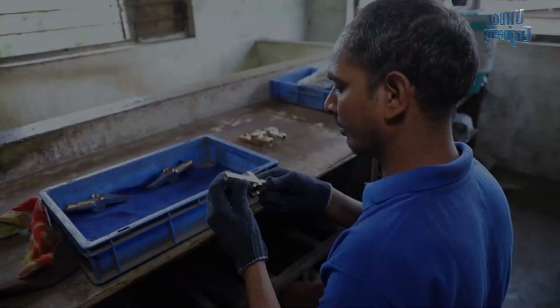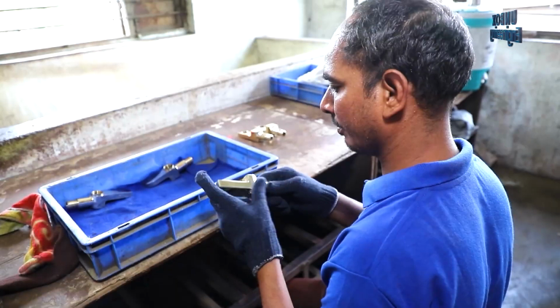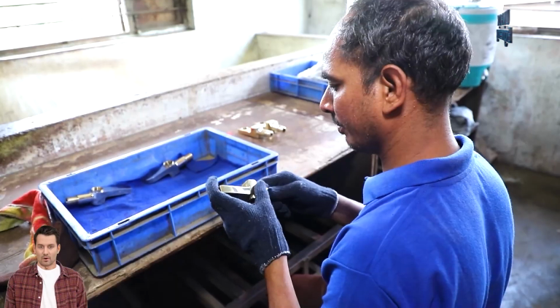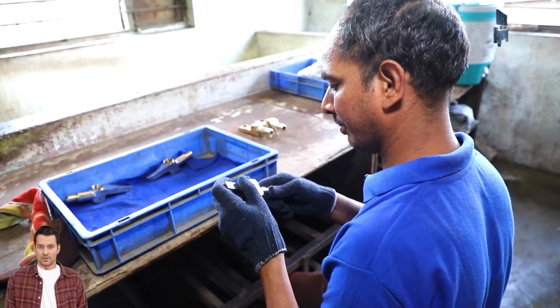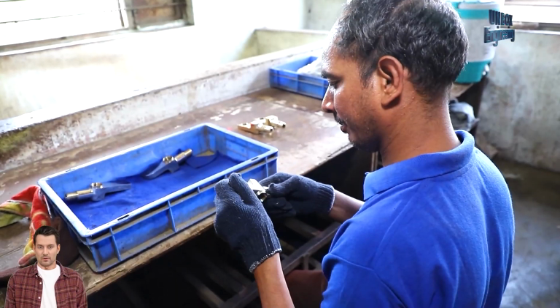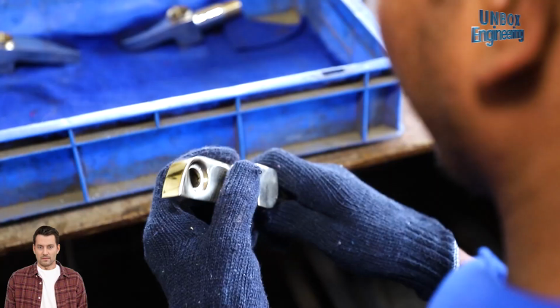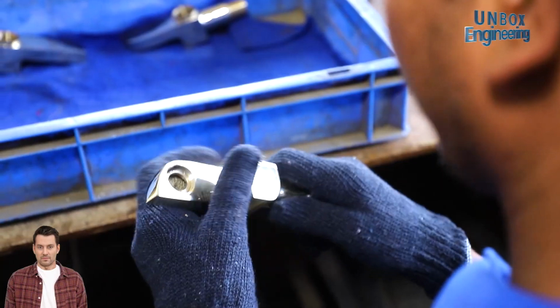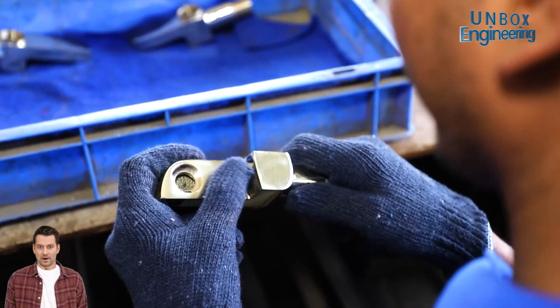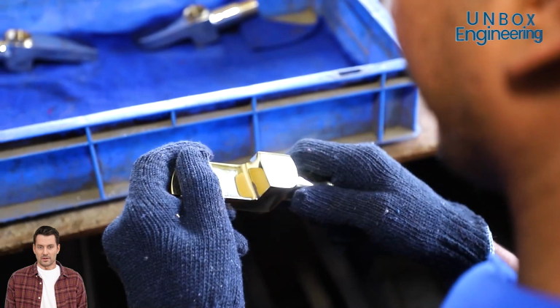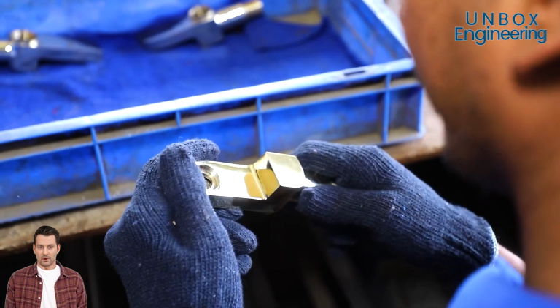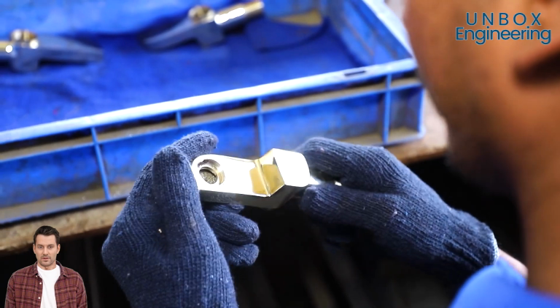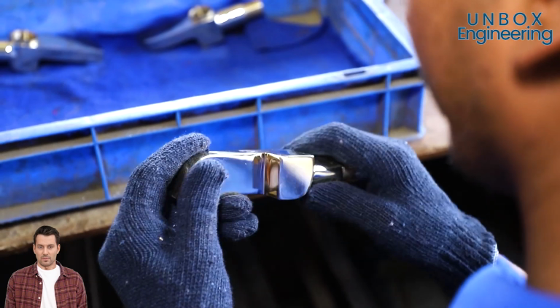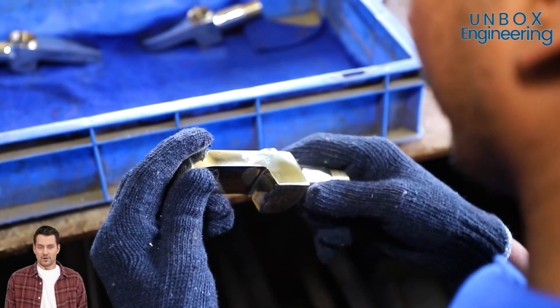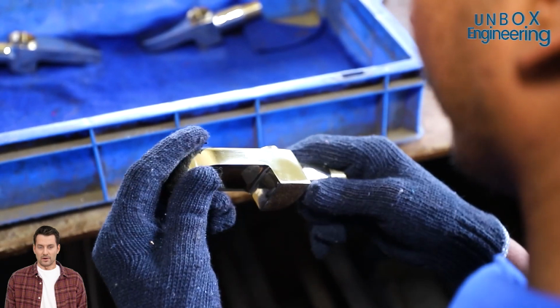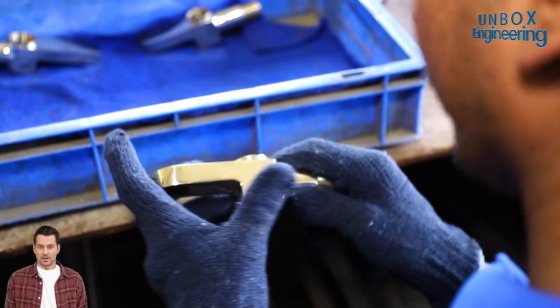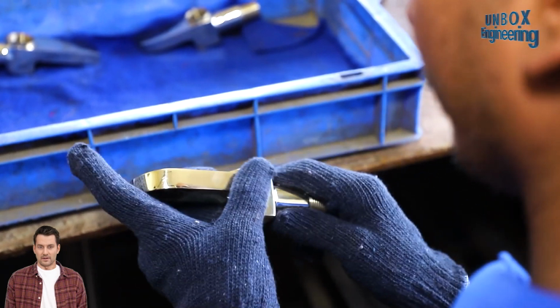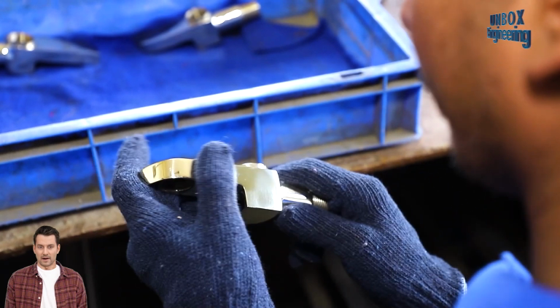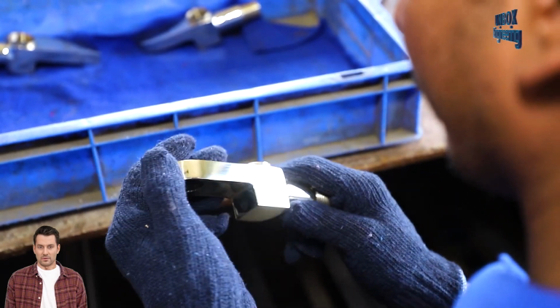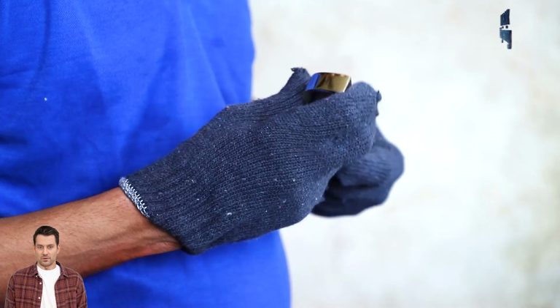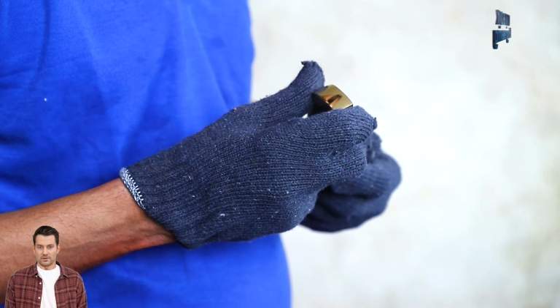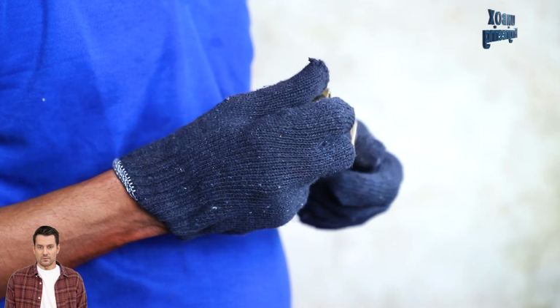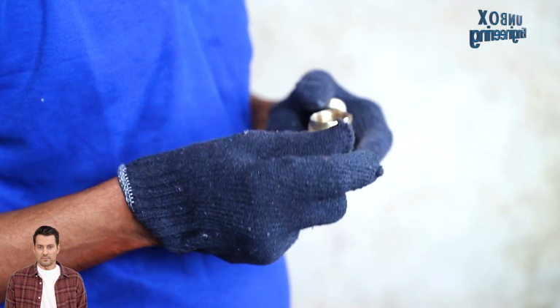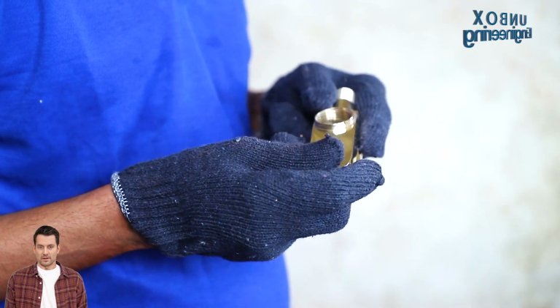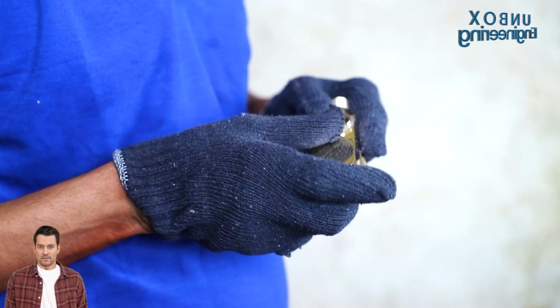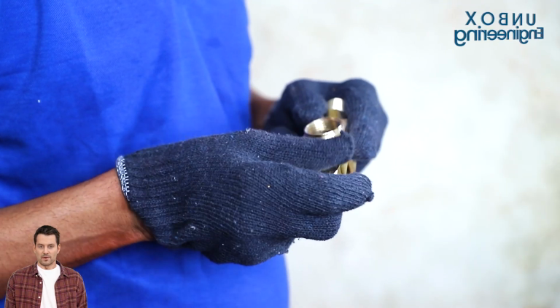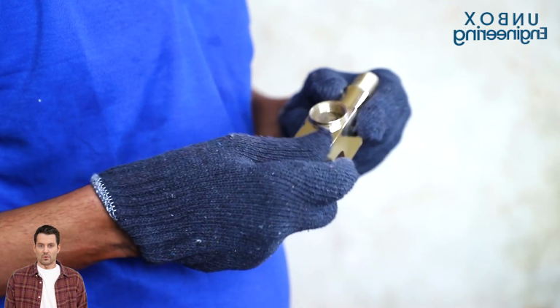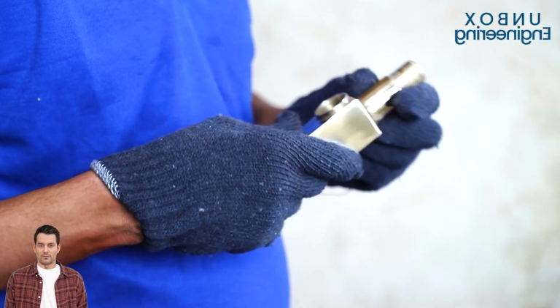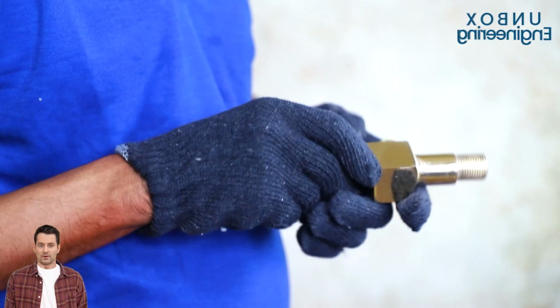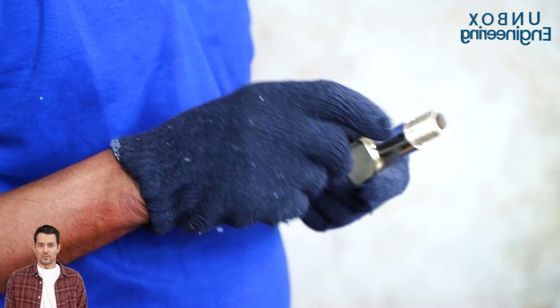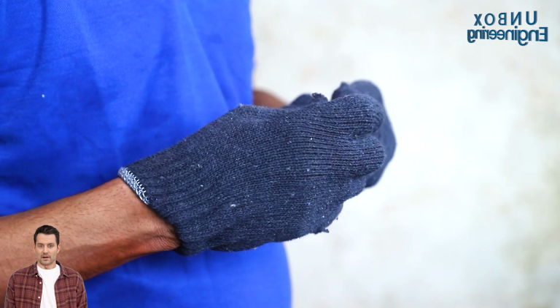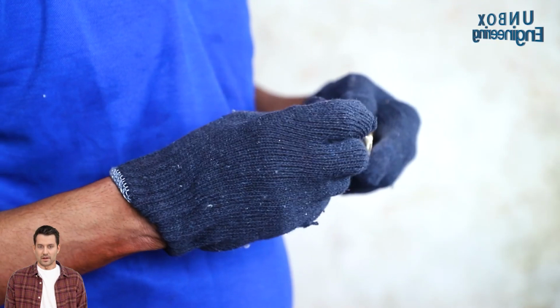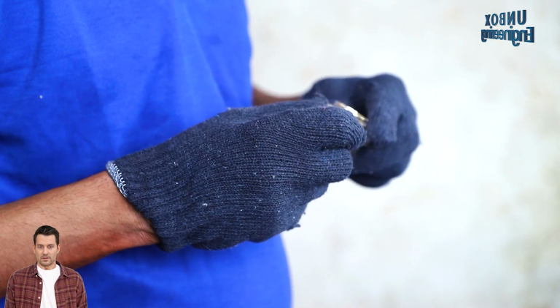Also, the faucet parts are manually checked after surface treatment, before further processes.